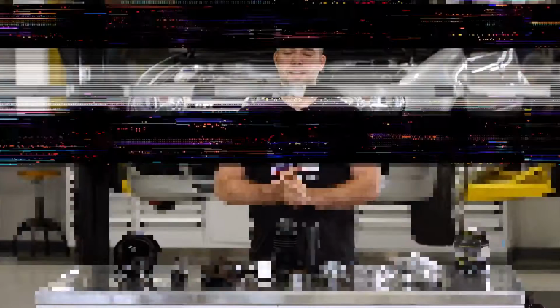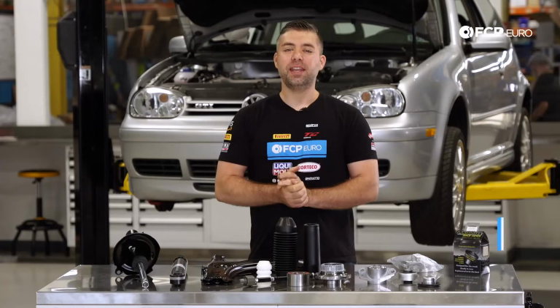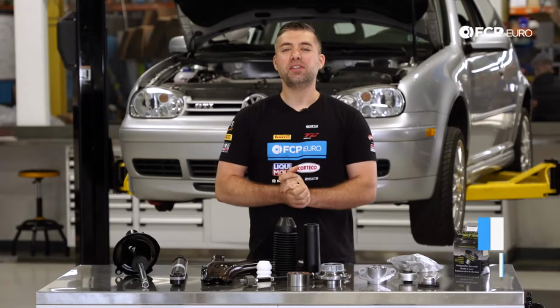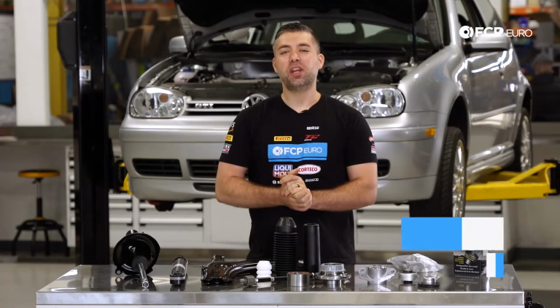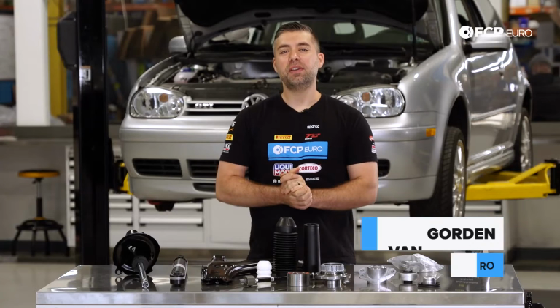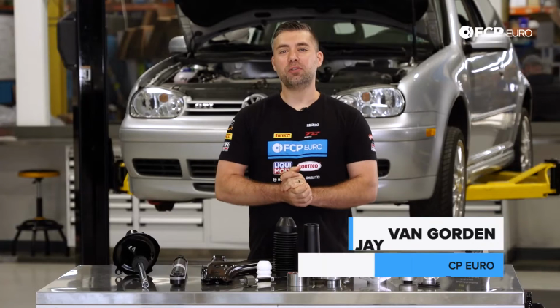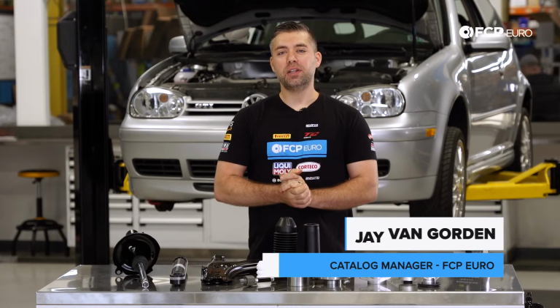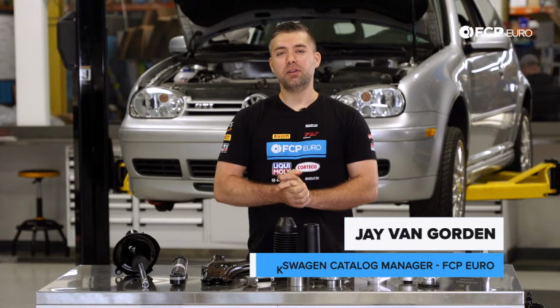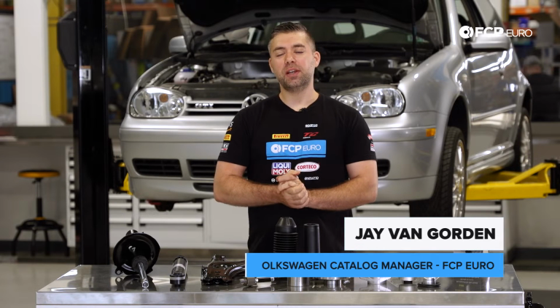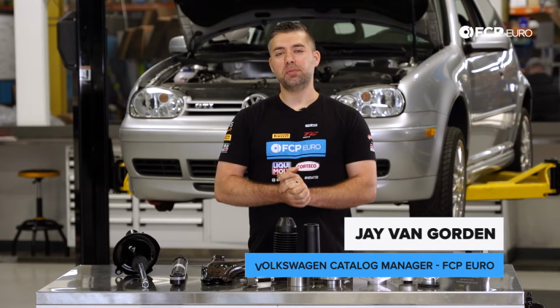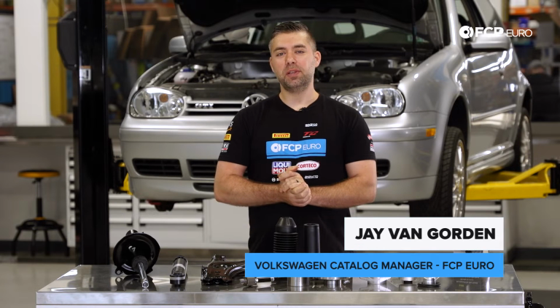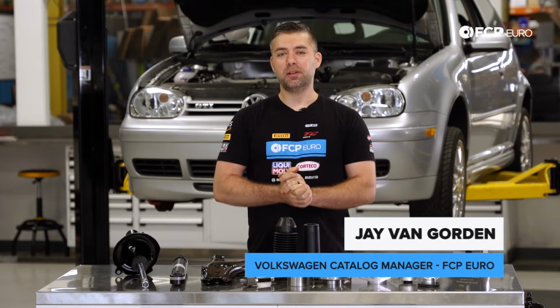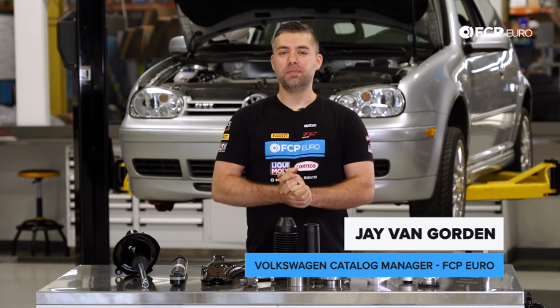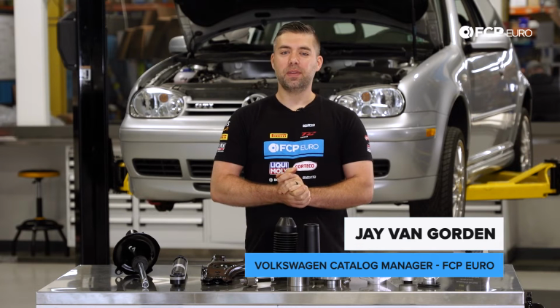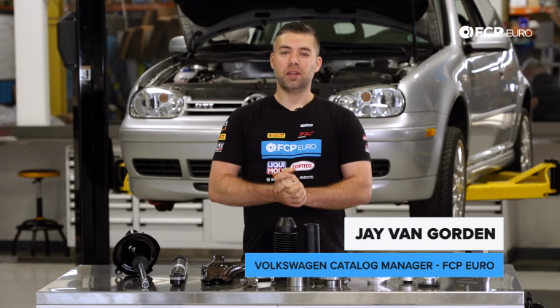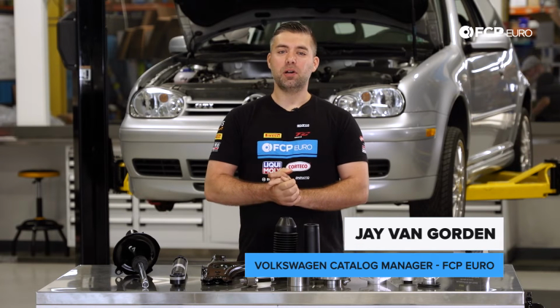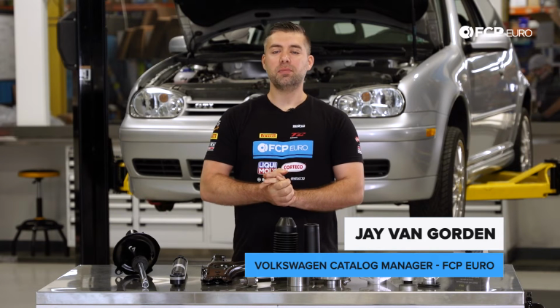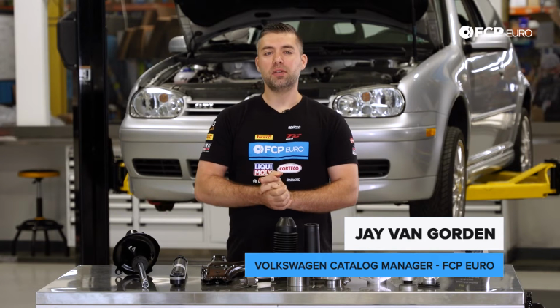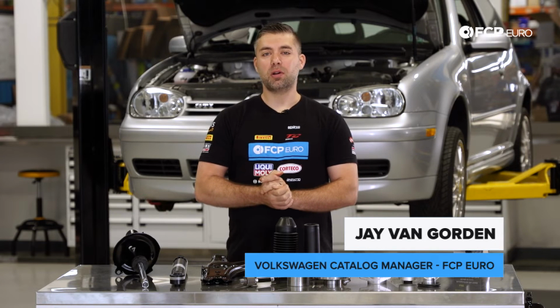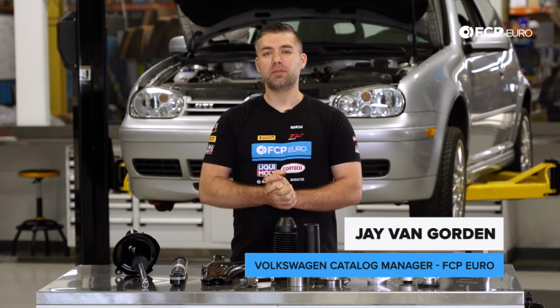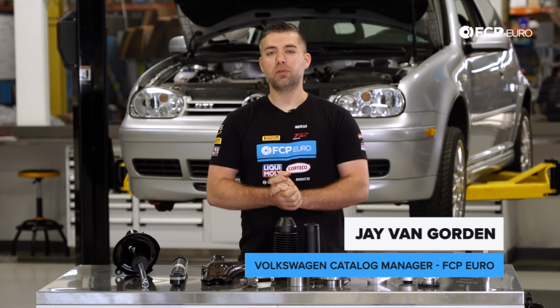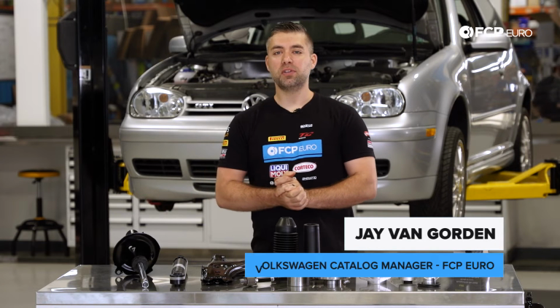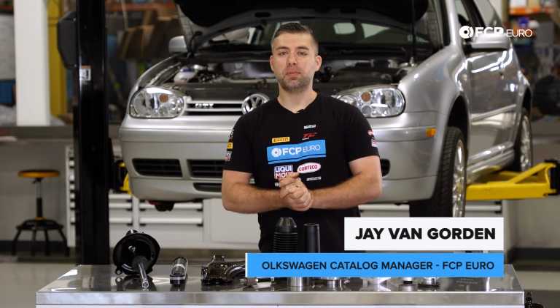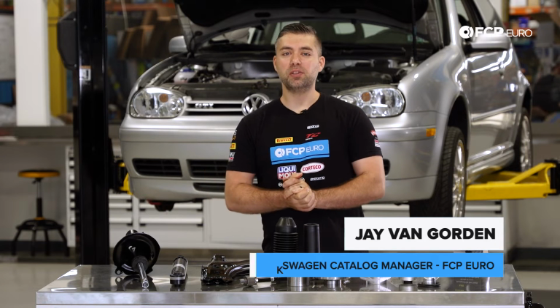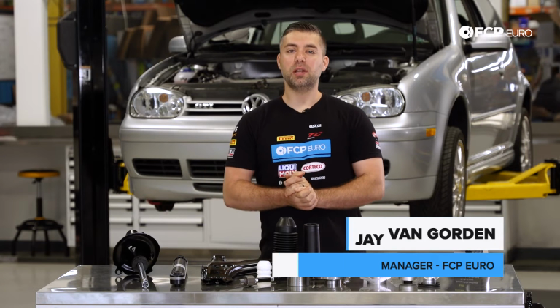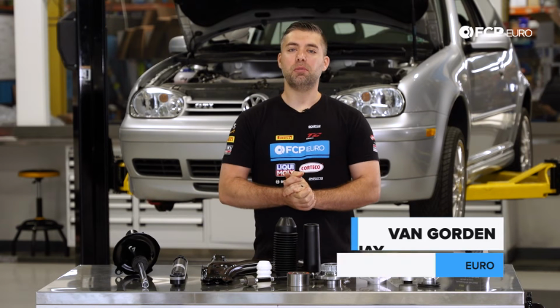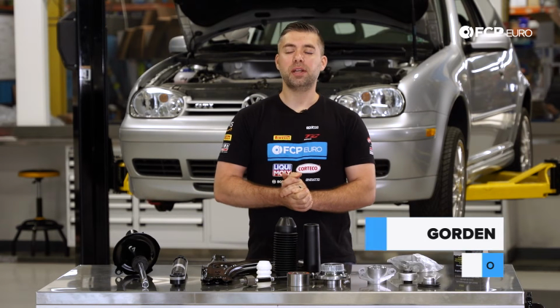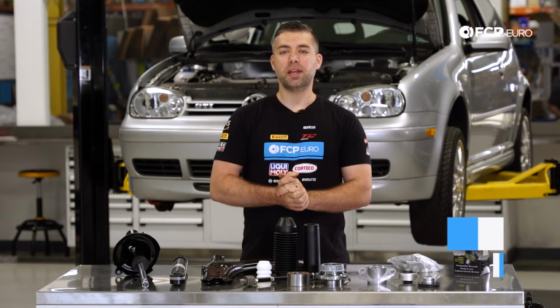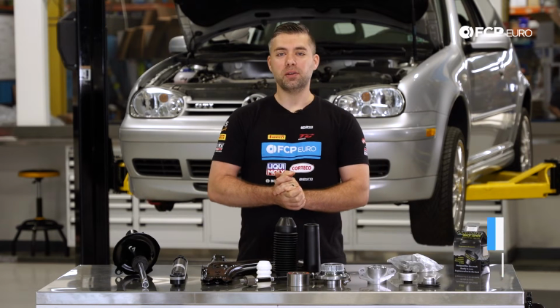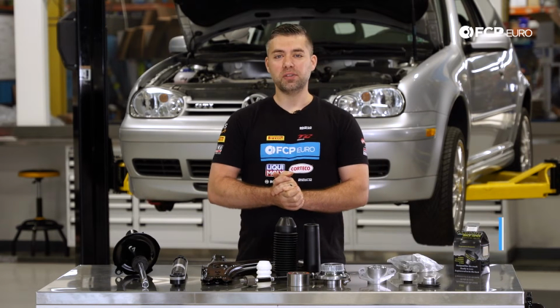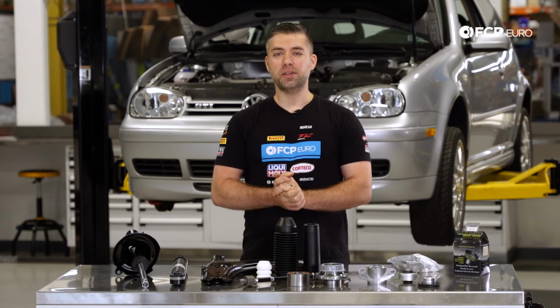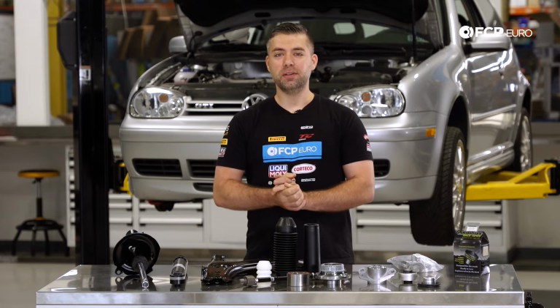Hey guys, Jay Van Gordon here with FCP Euro, and welcome to the Mark IV Suspension and Brake Diagnosis video.